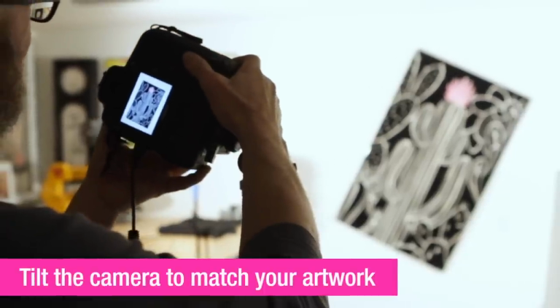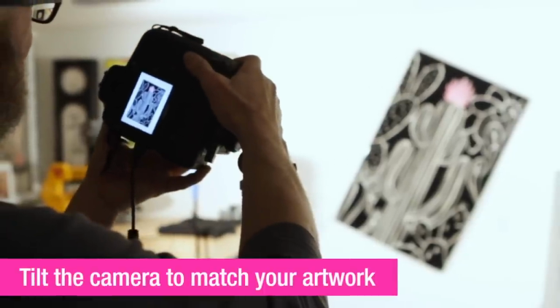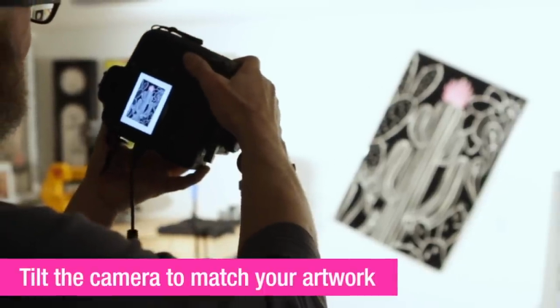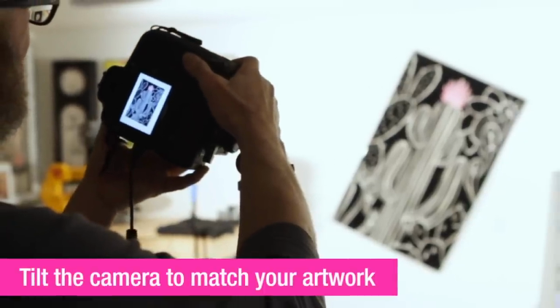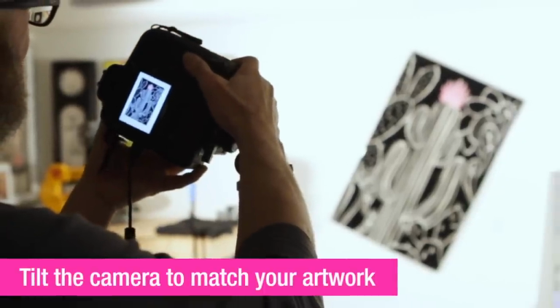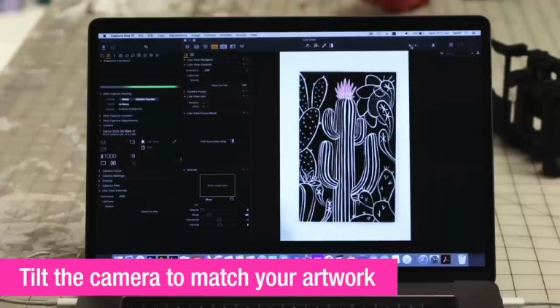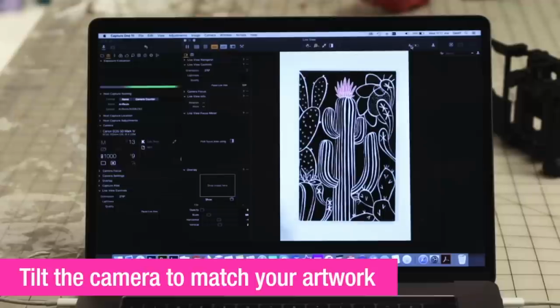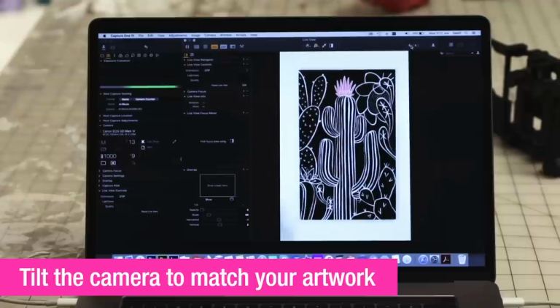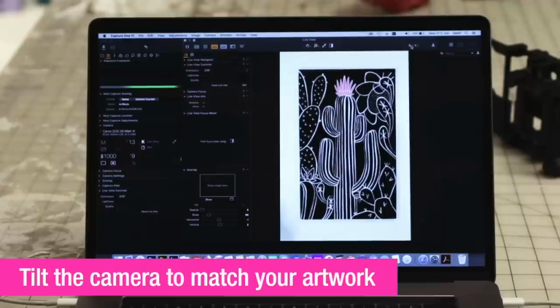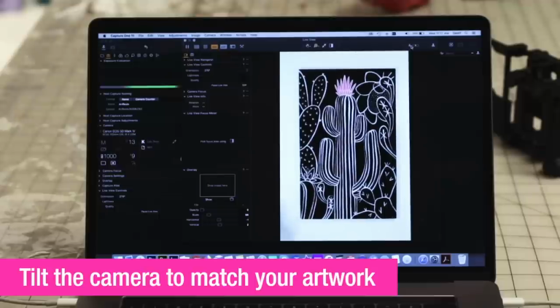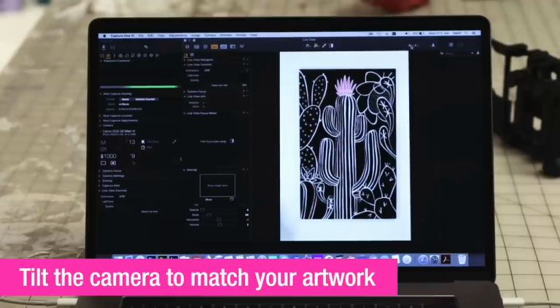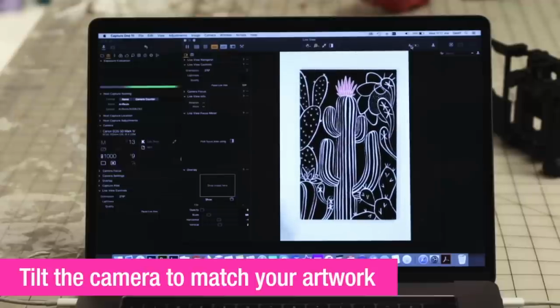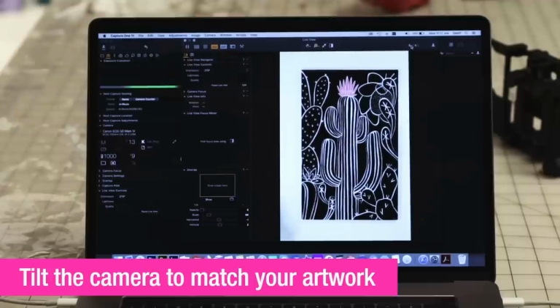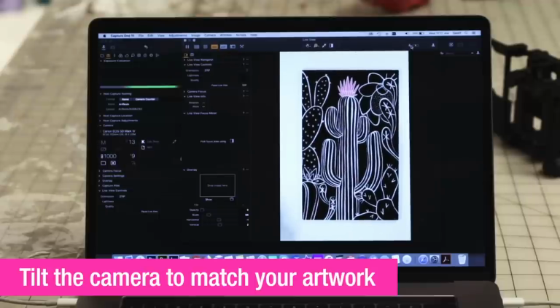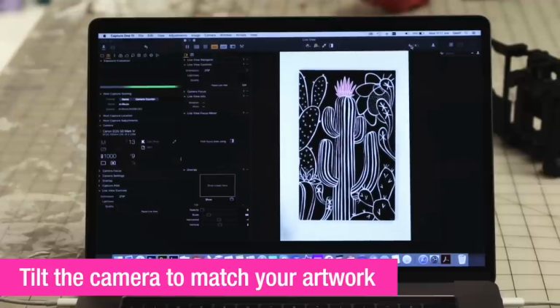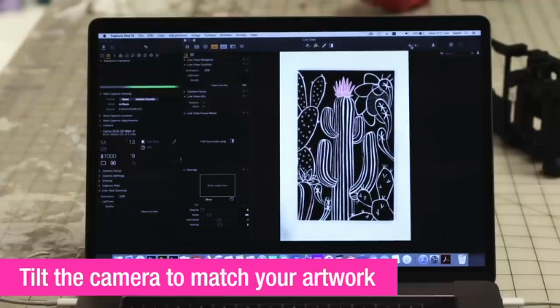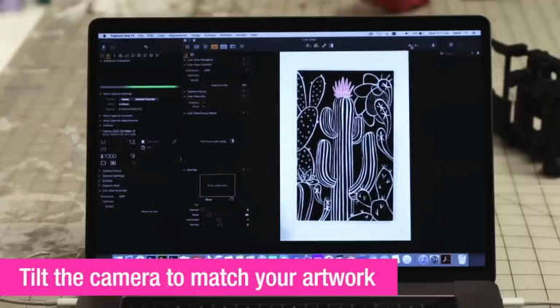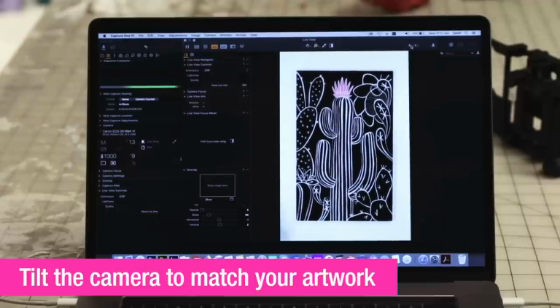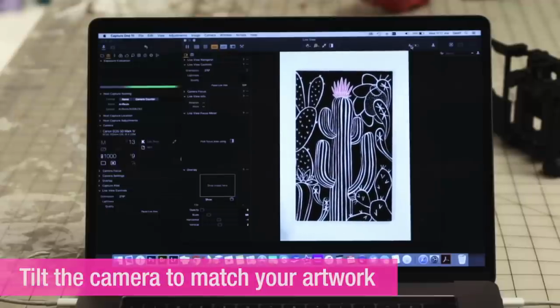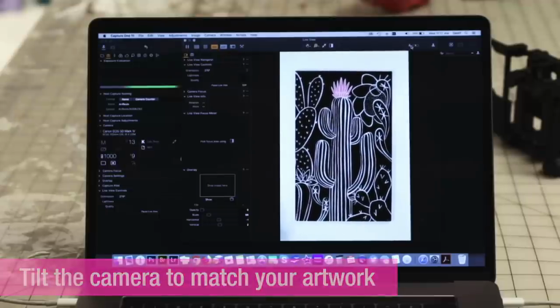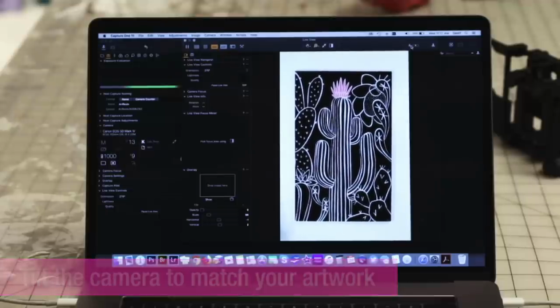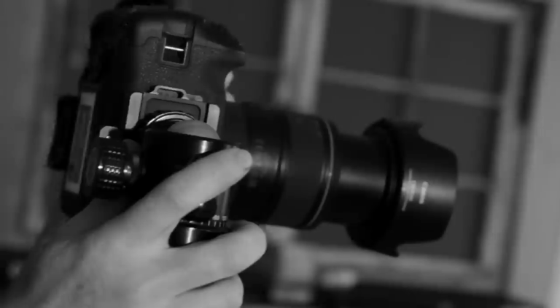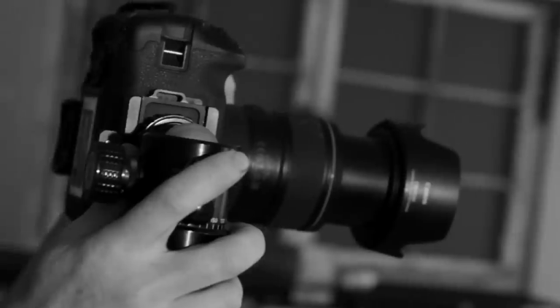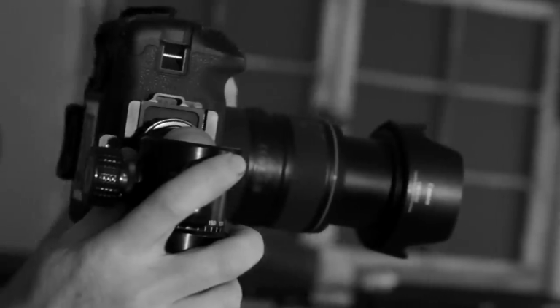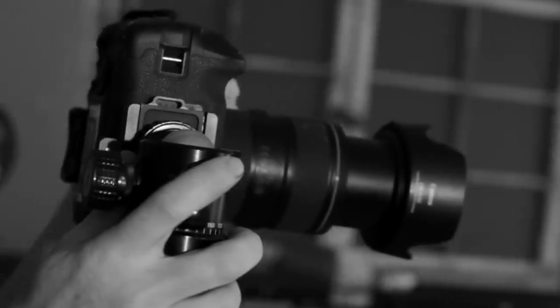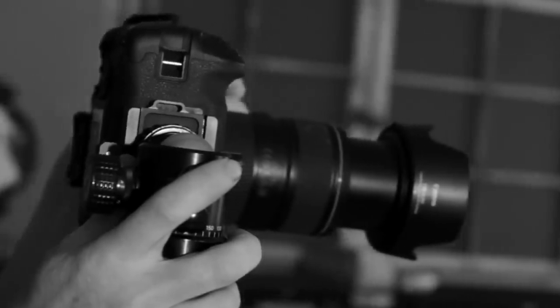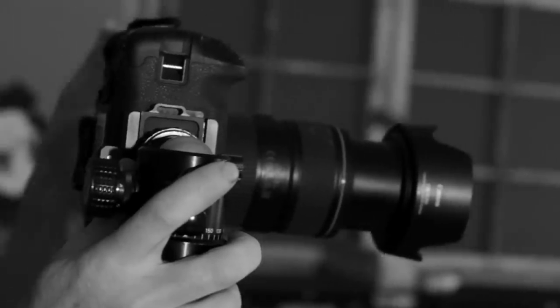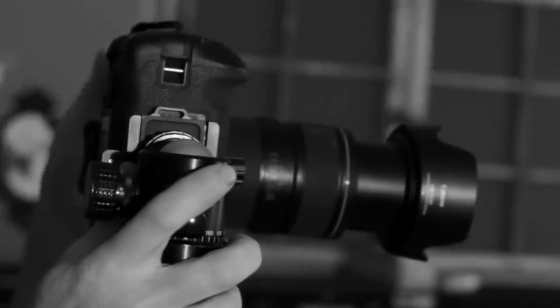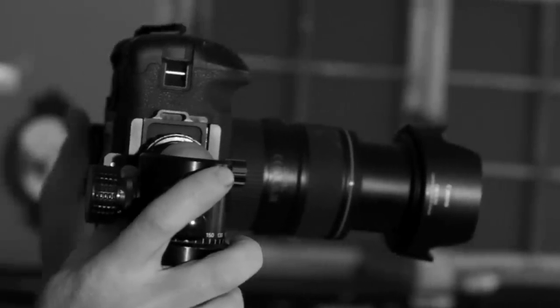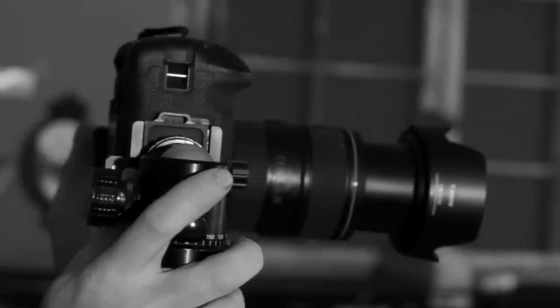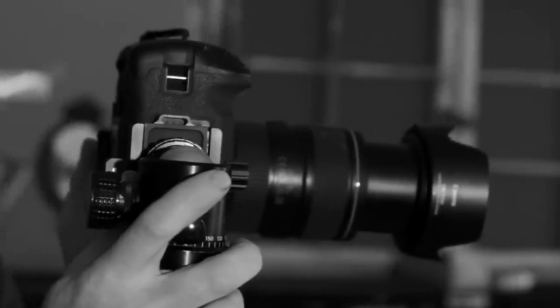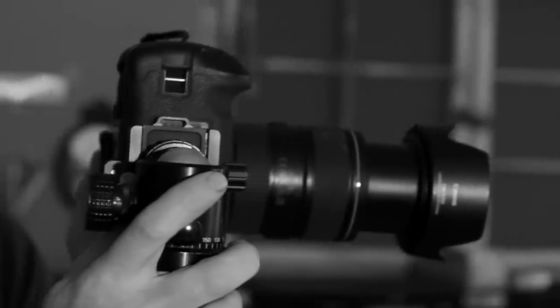Now that we've tilted the picture, we're just going to tilt the camera correspondingly so that we have a straight picture again.